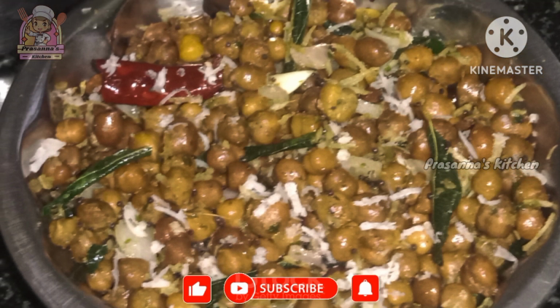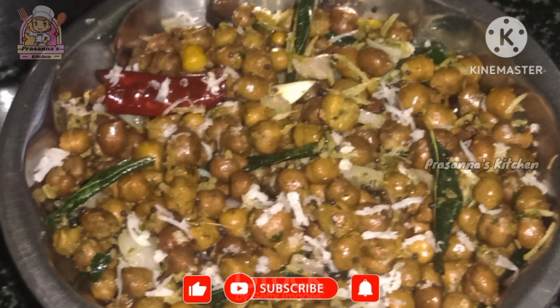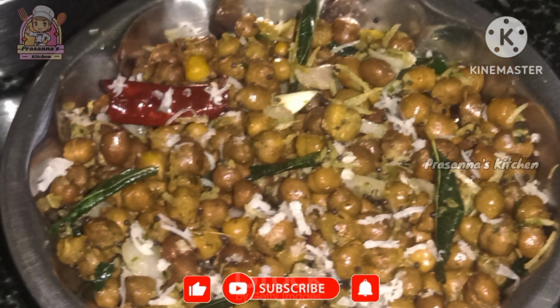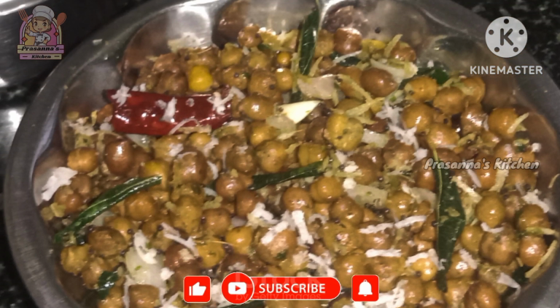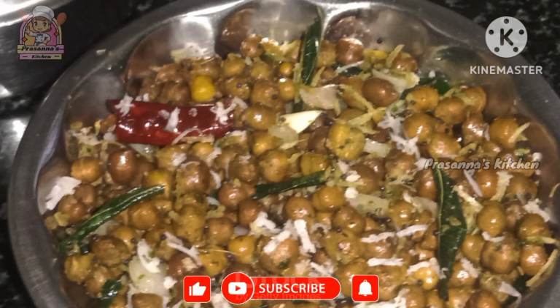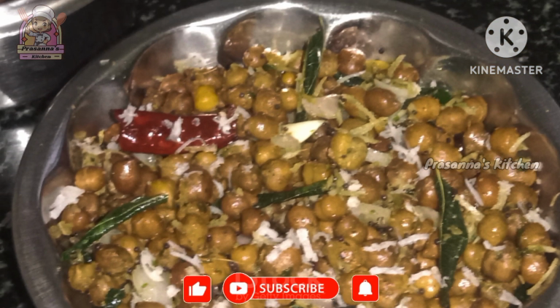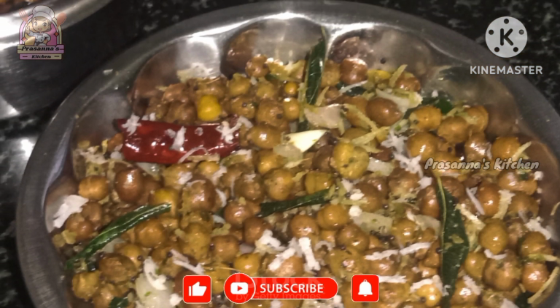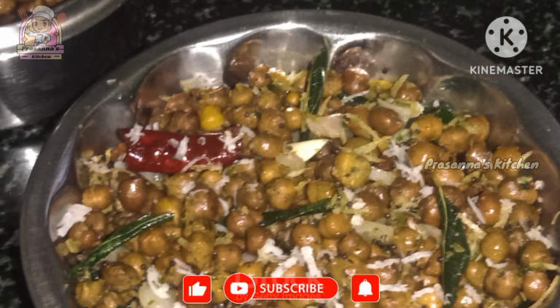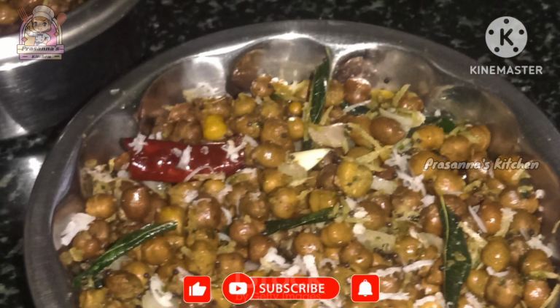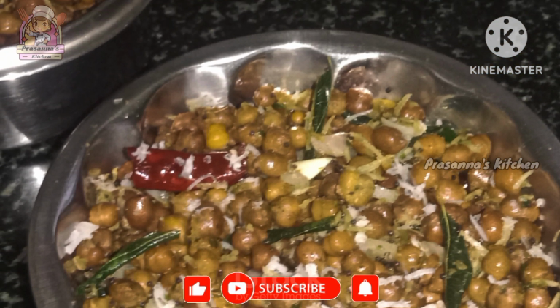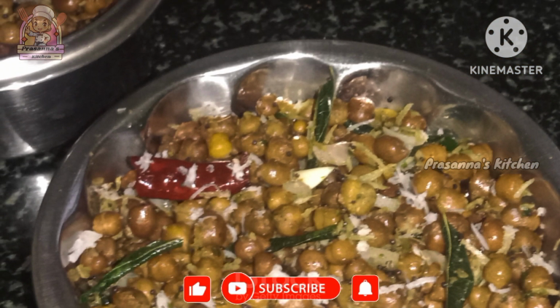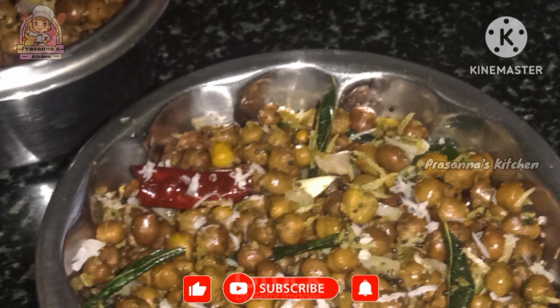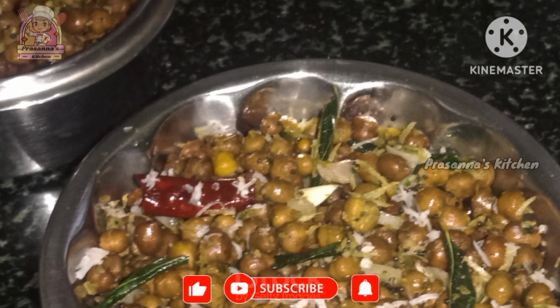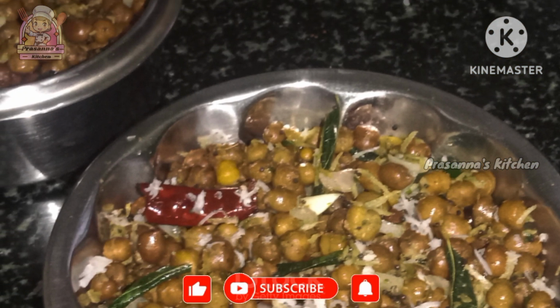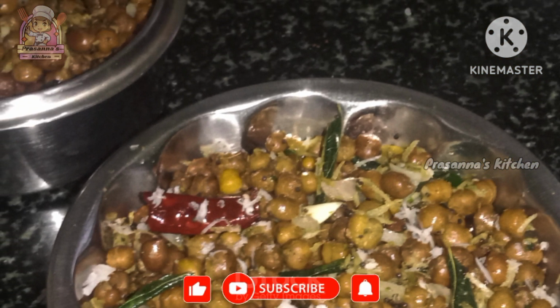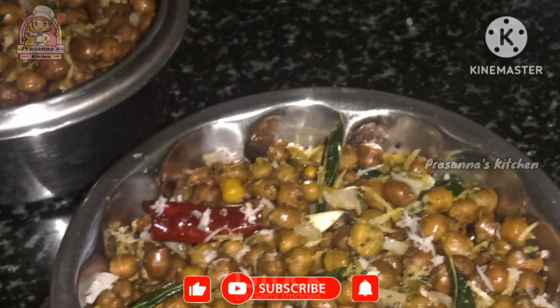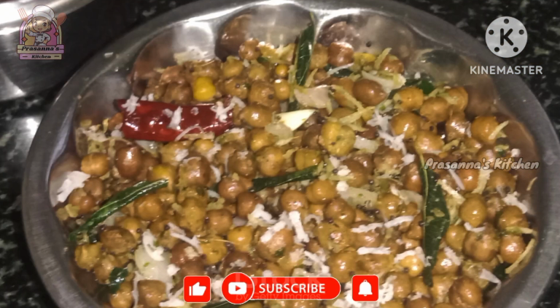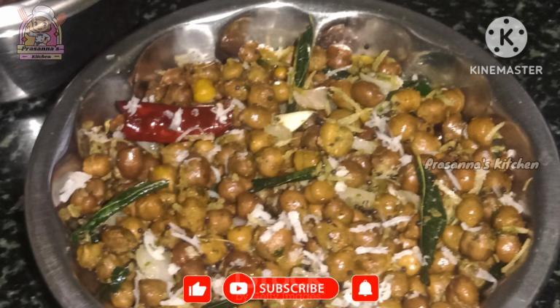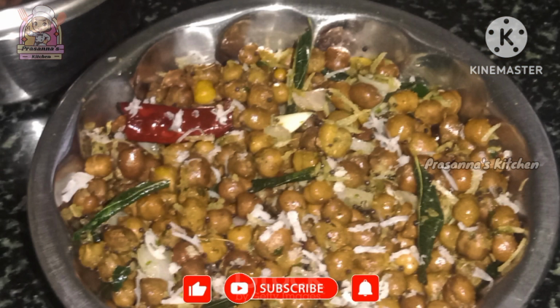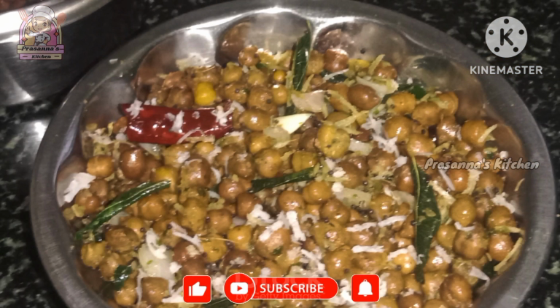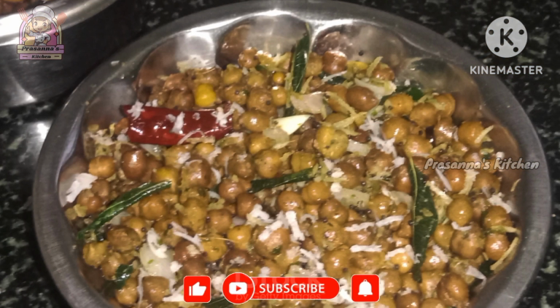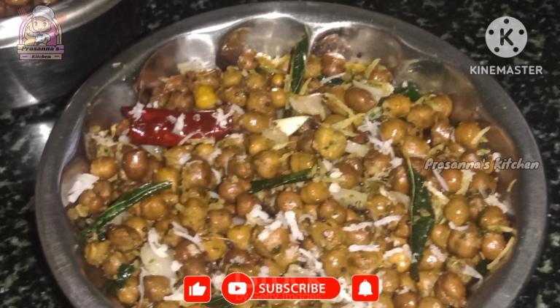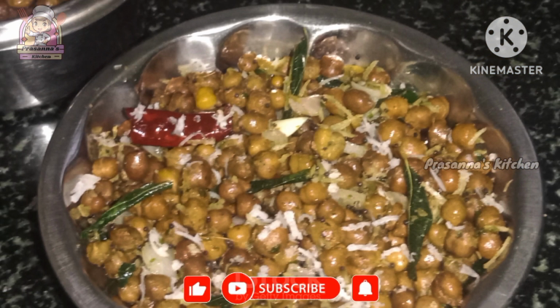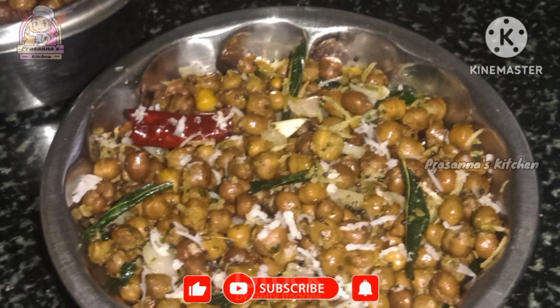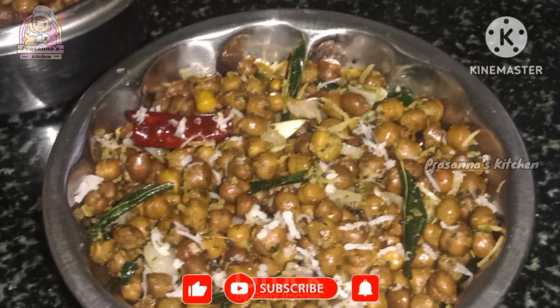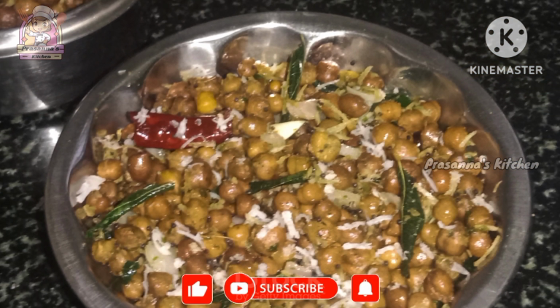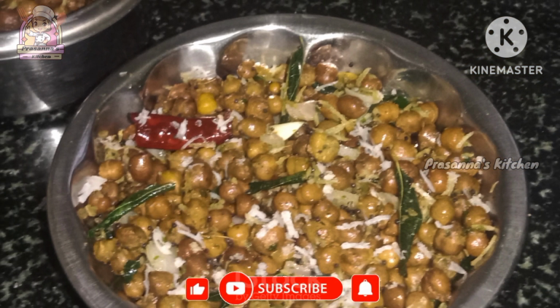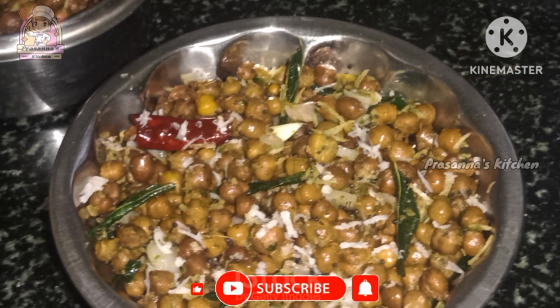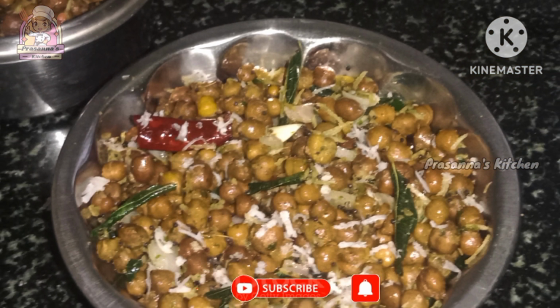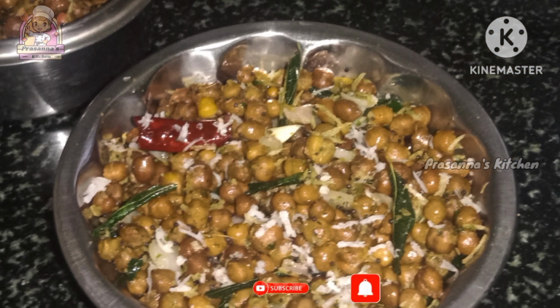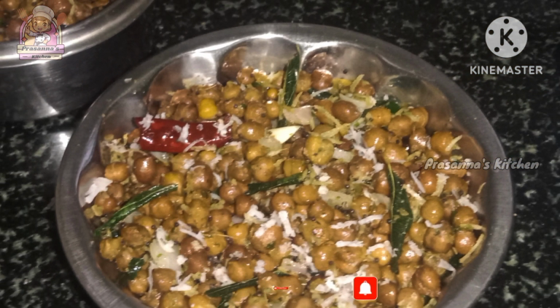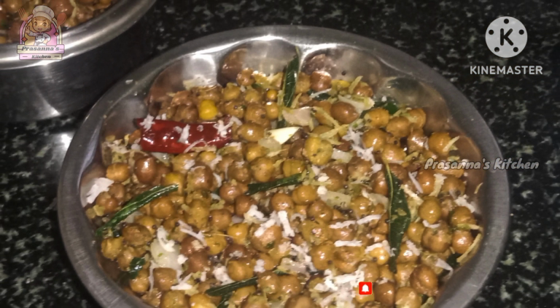If you like this video, please like and share and subscribe. Thank you for watching!